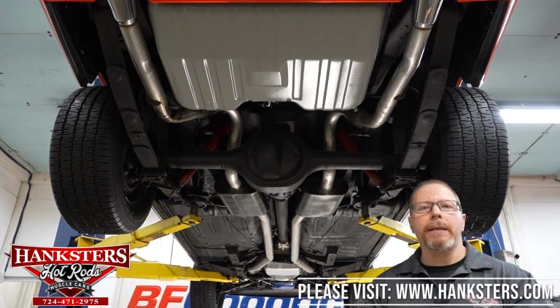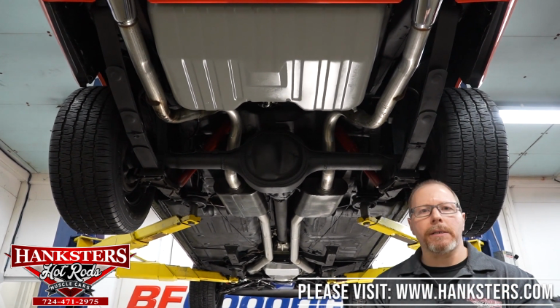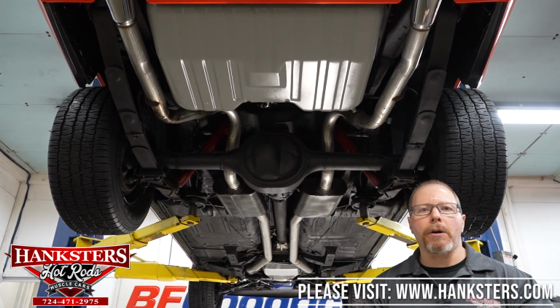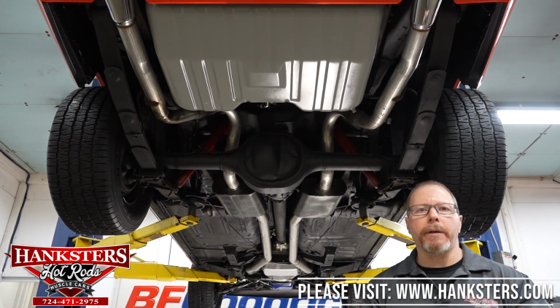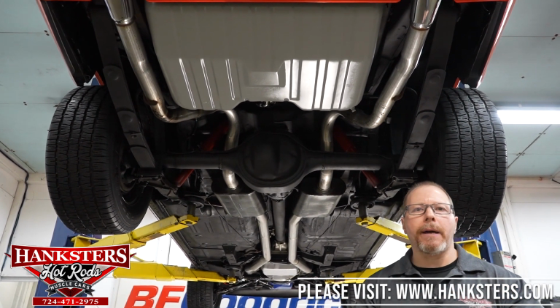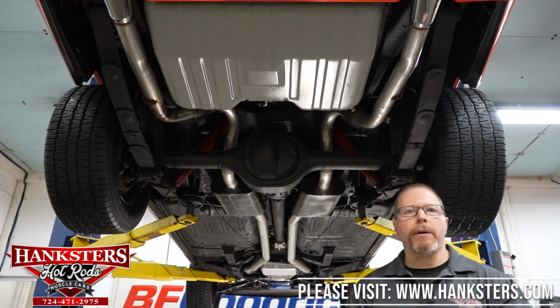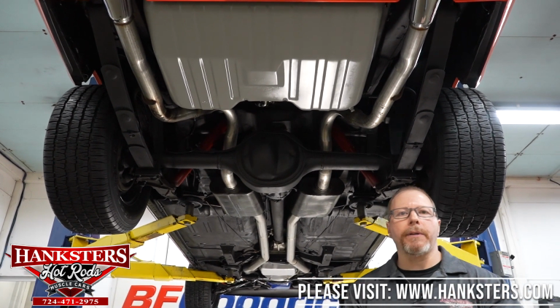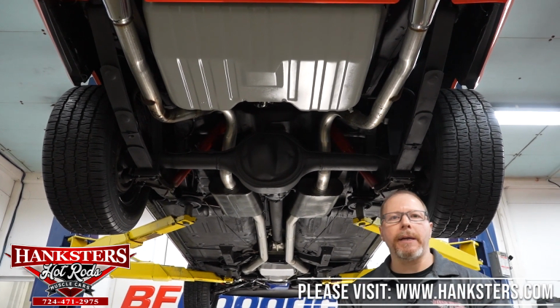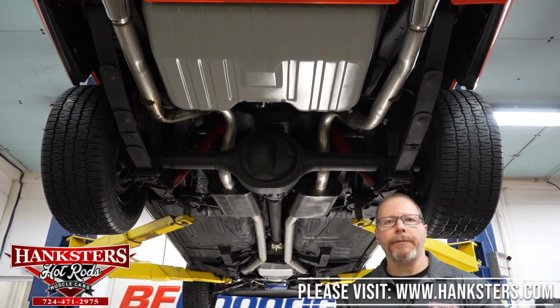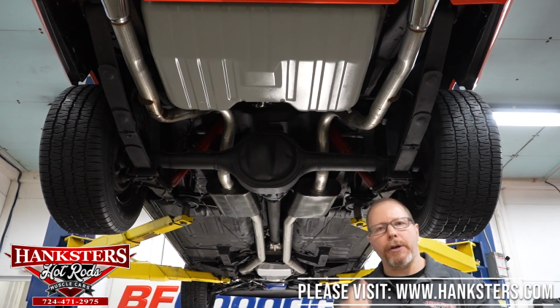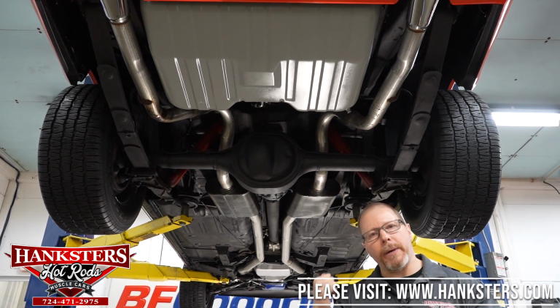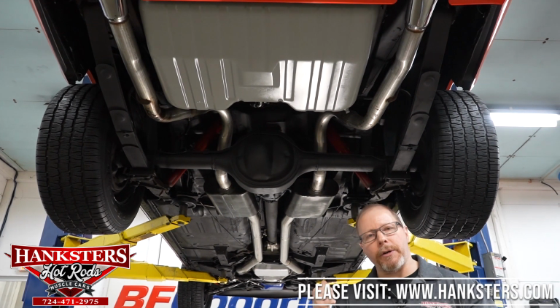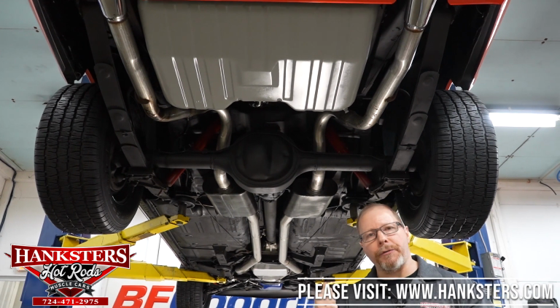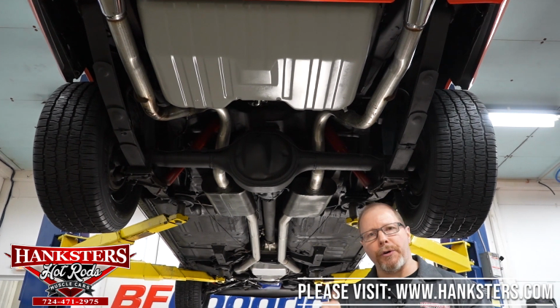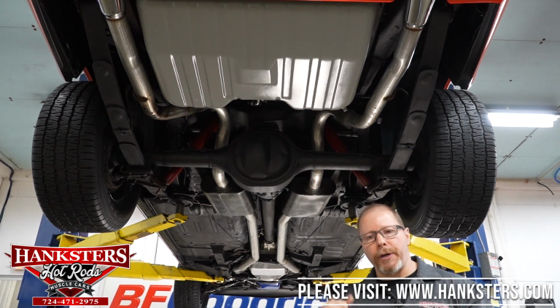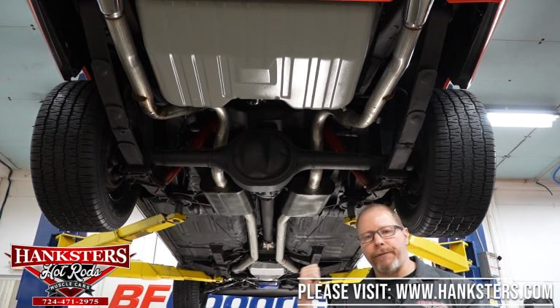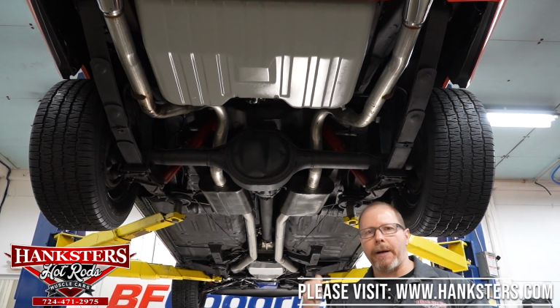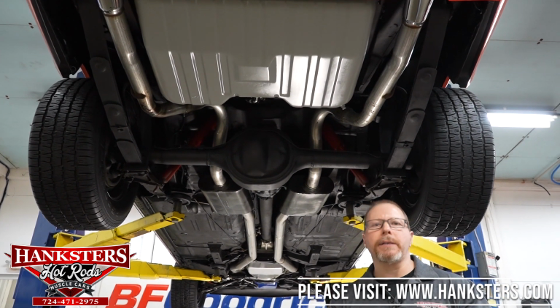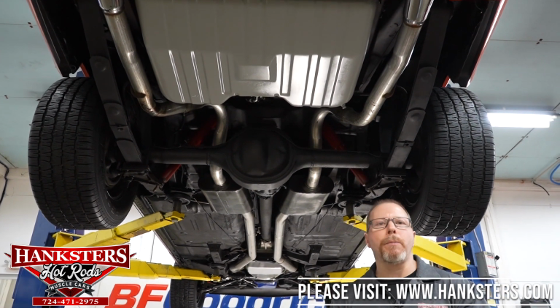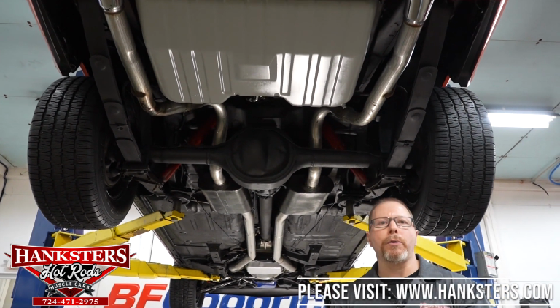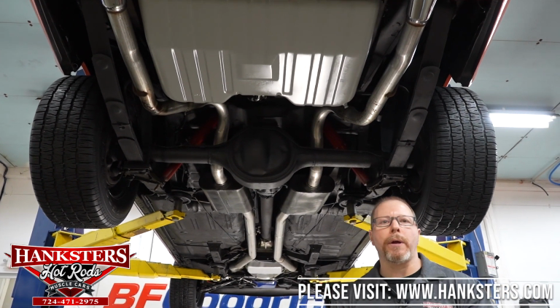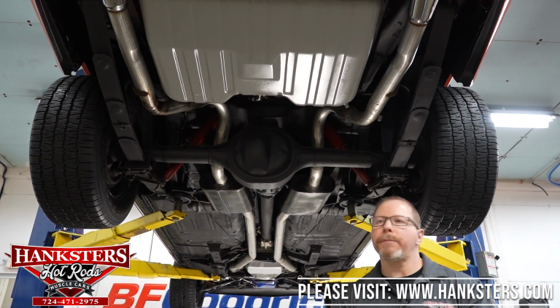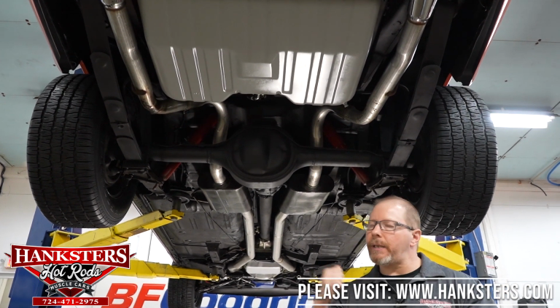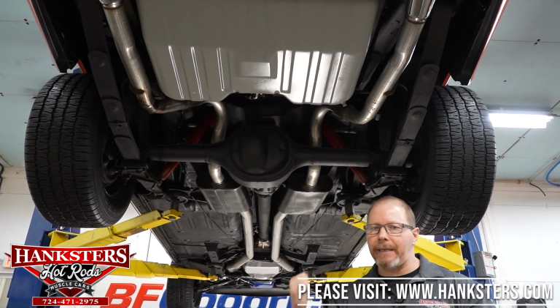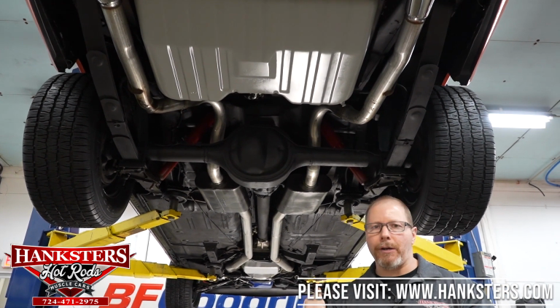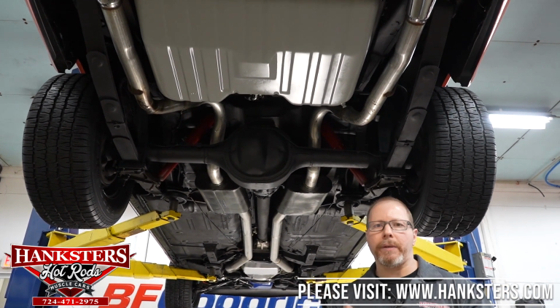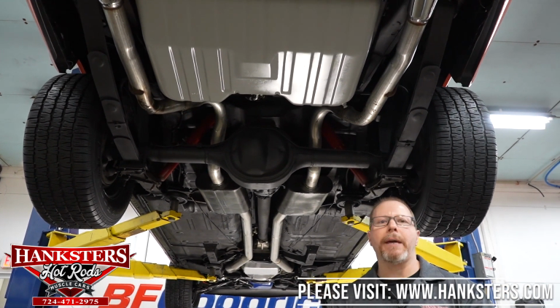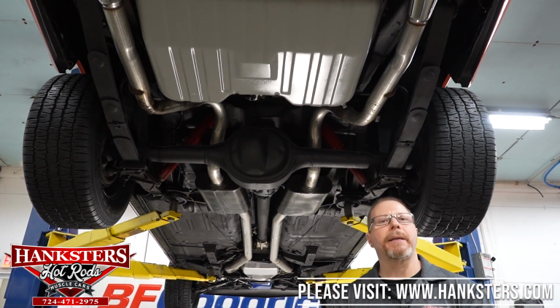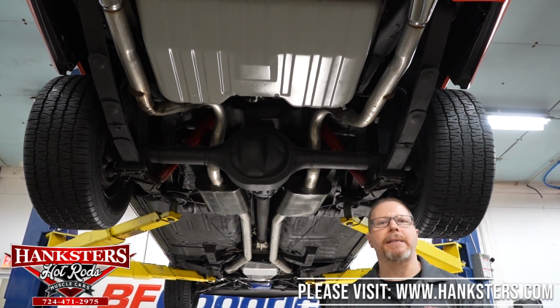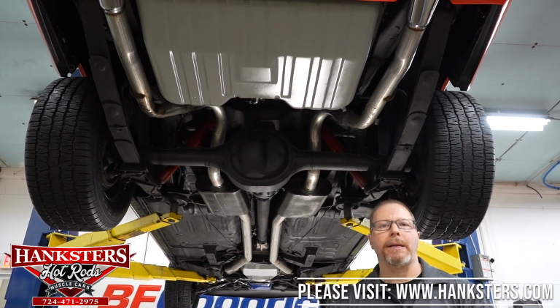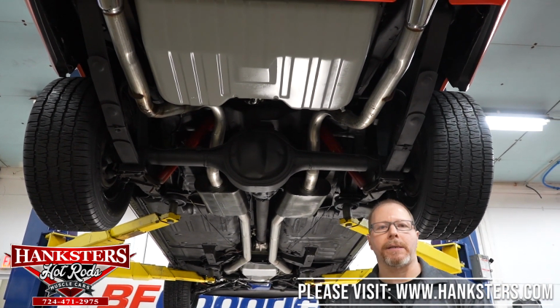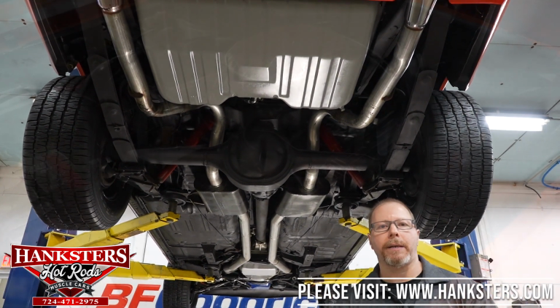With that said, let's get the car down off the lift, go under the hood, and fire this motor up so you can hear what it sounds like.